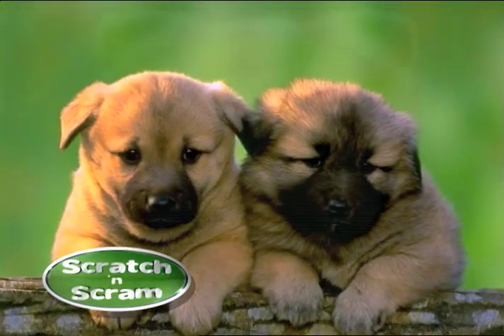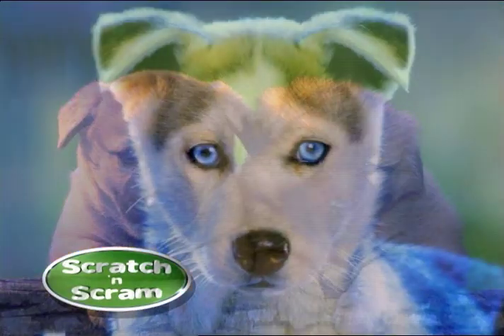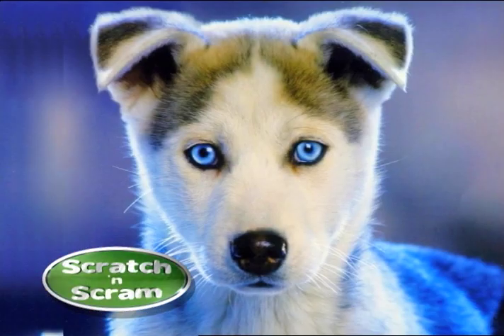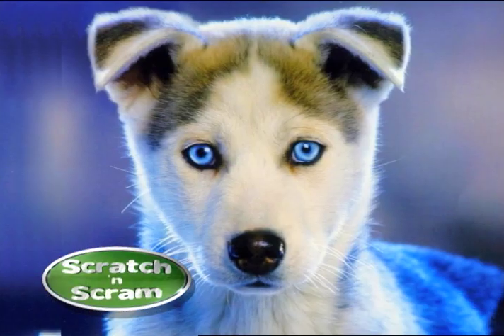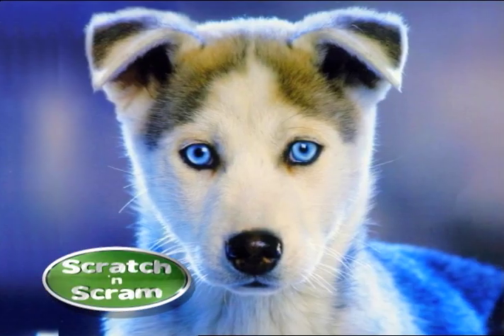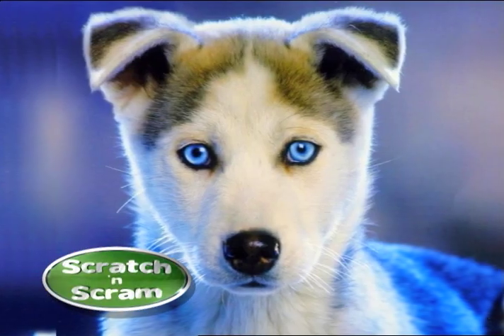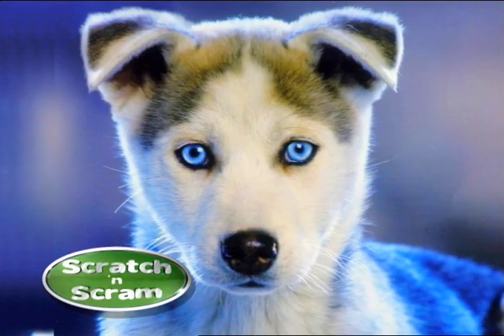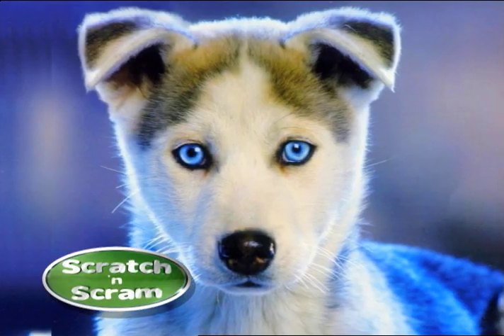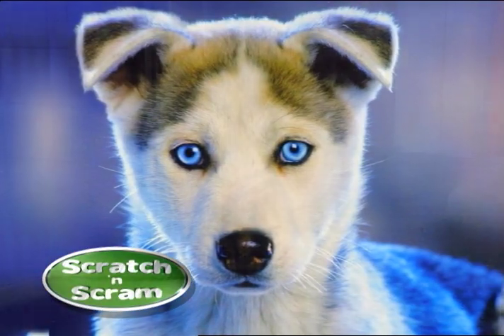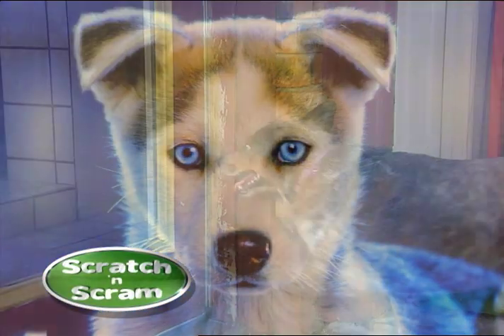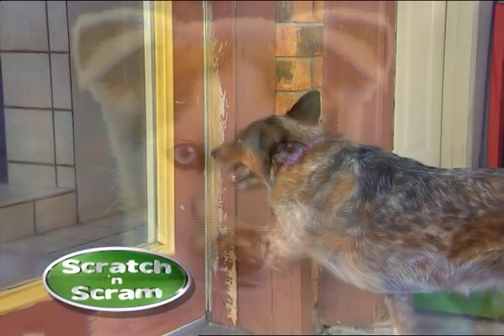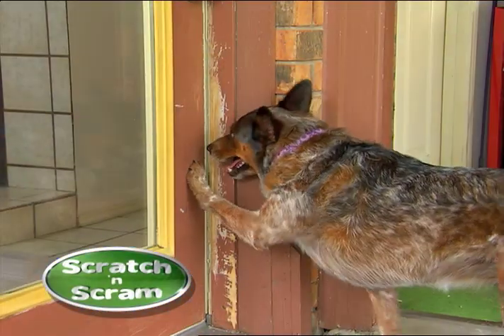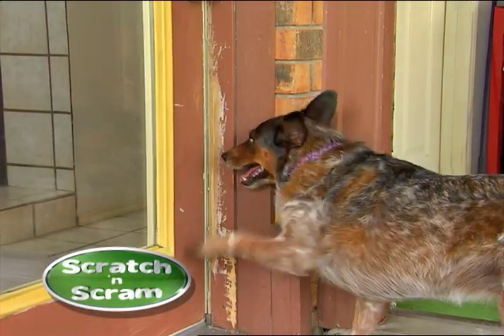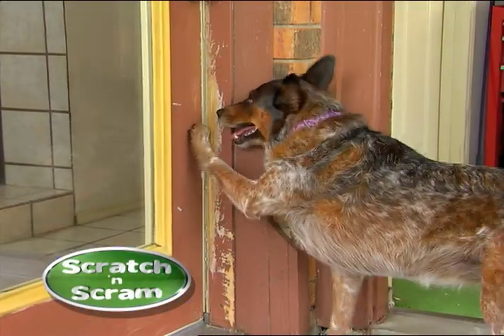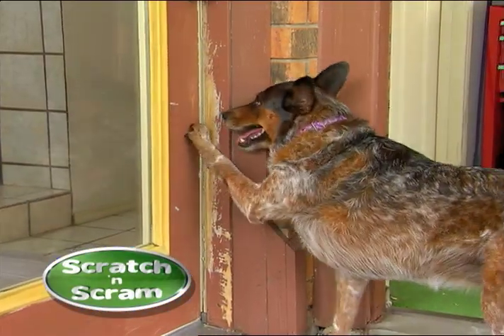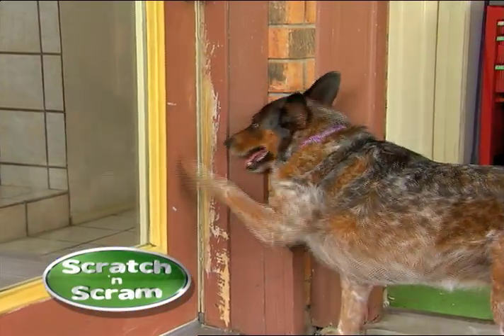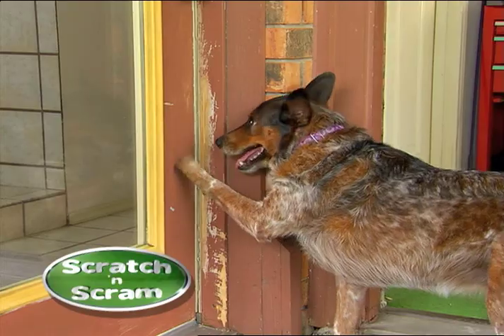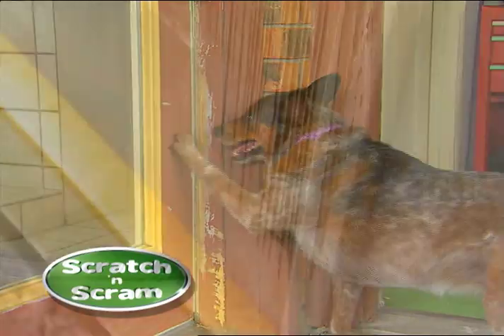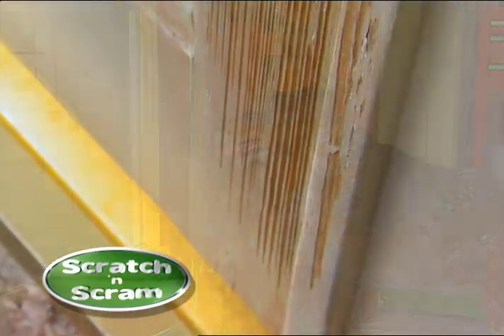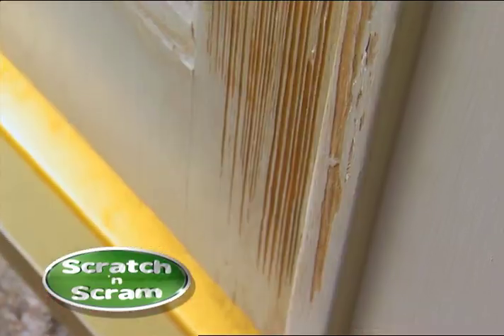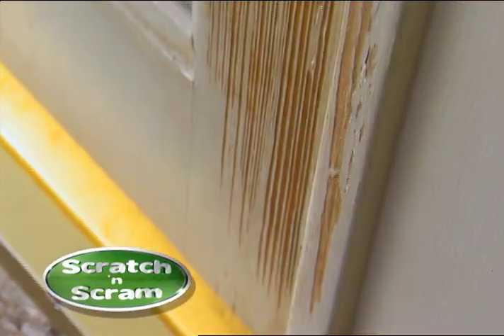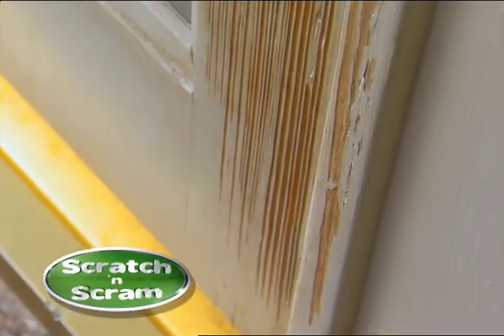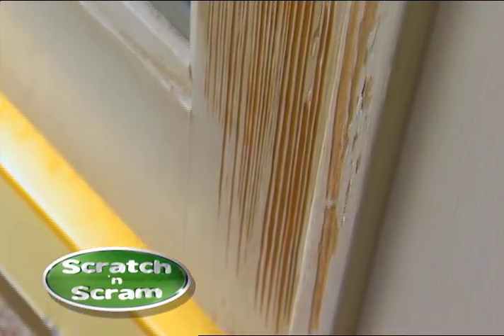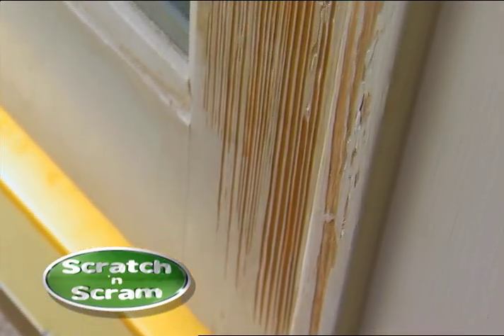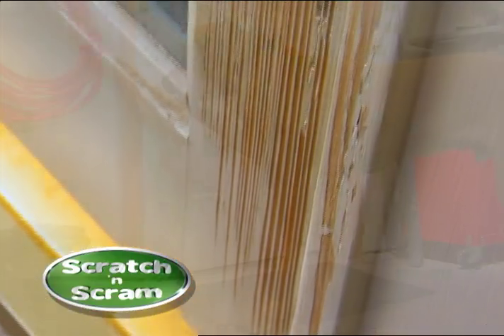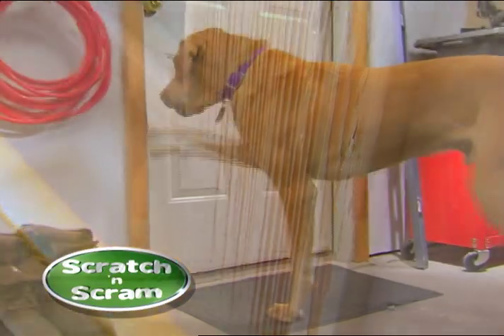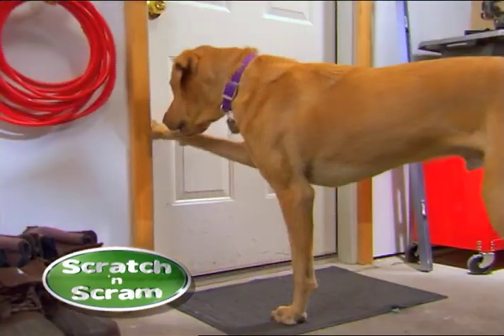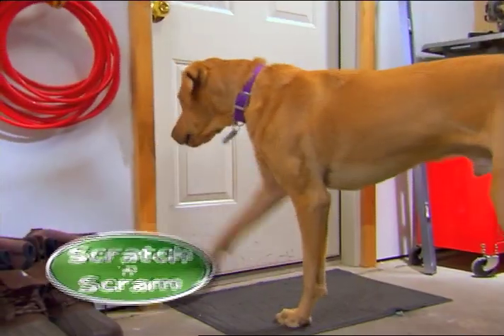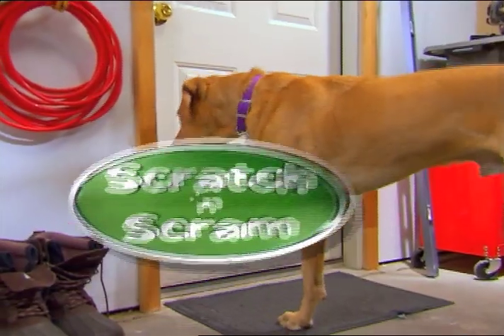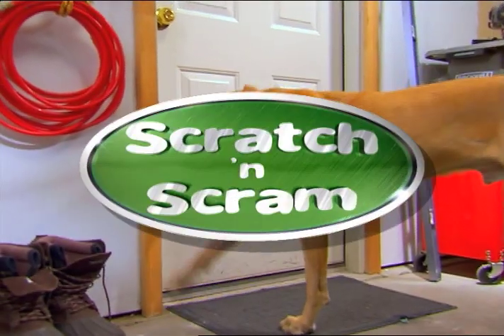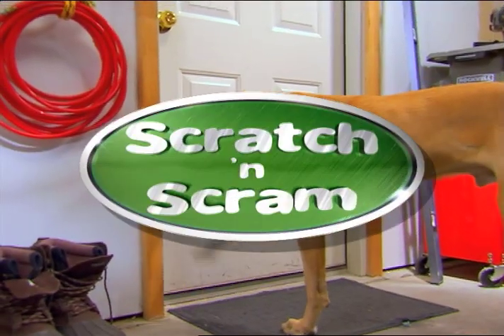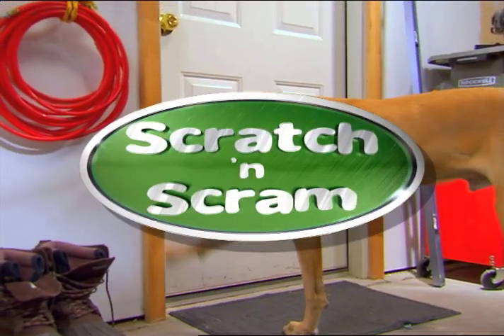We love our dogs, but sometimes they scratch and cause damage. If your dog scratches, then you need Scratch and Scram.